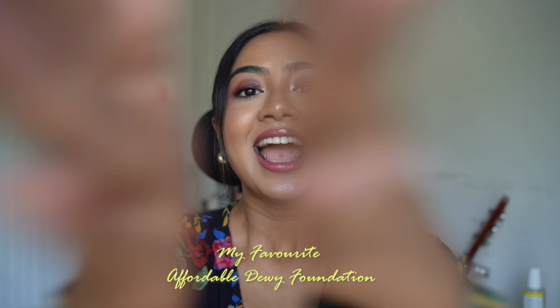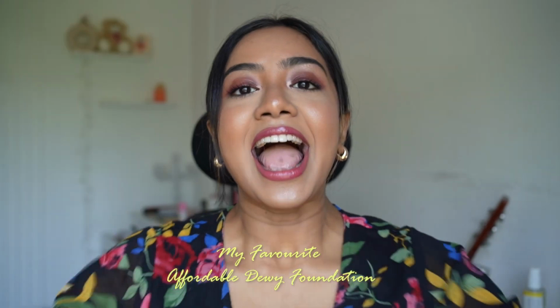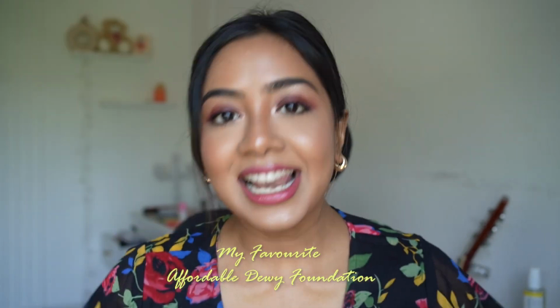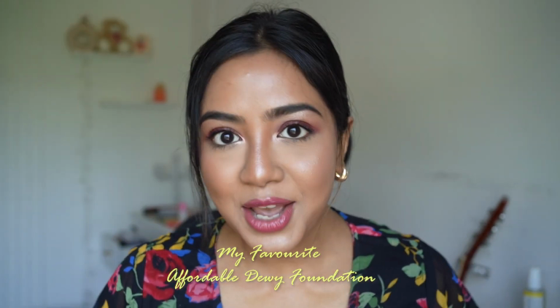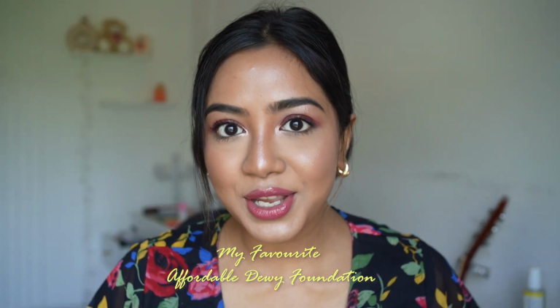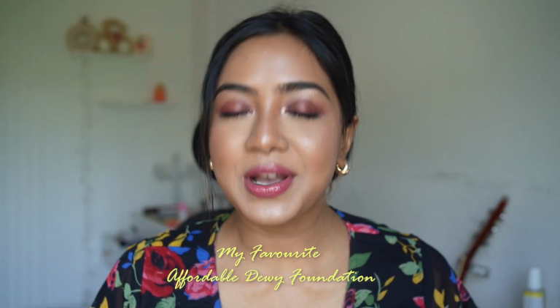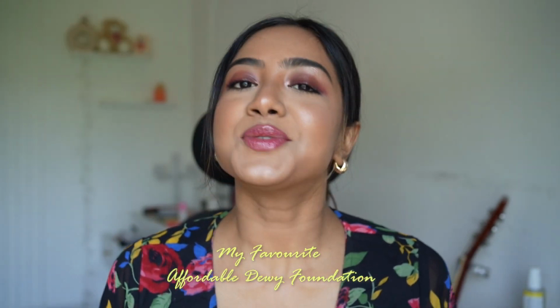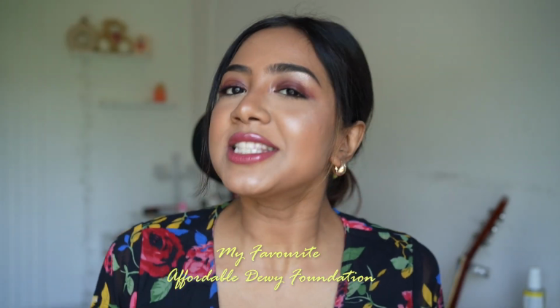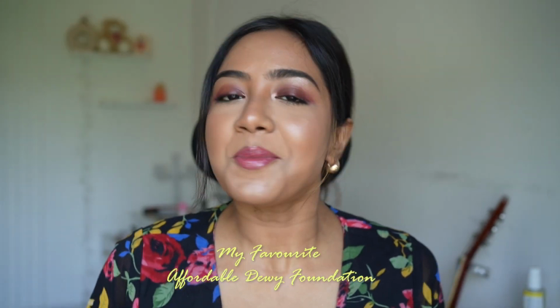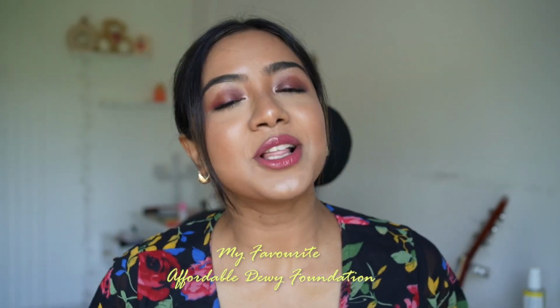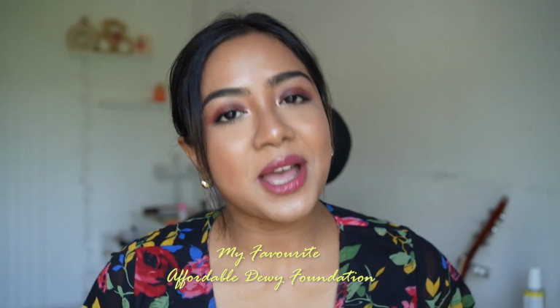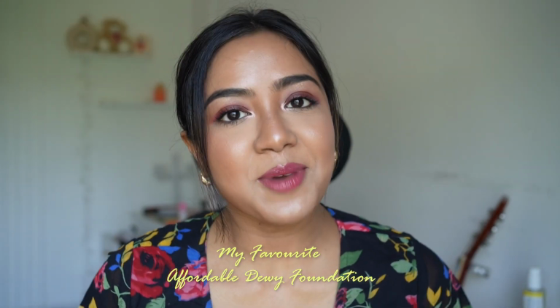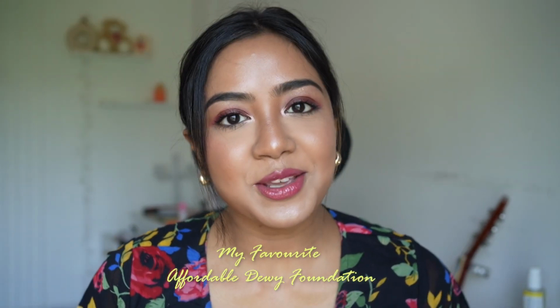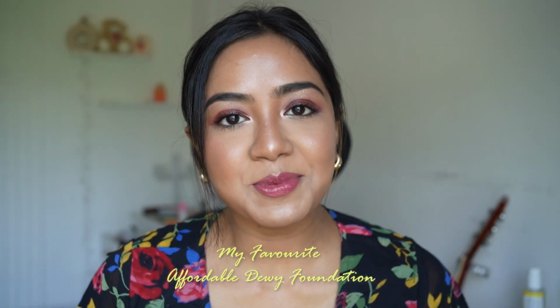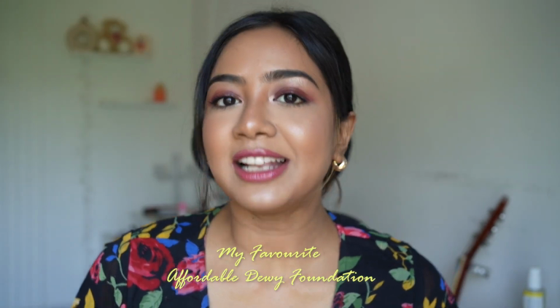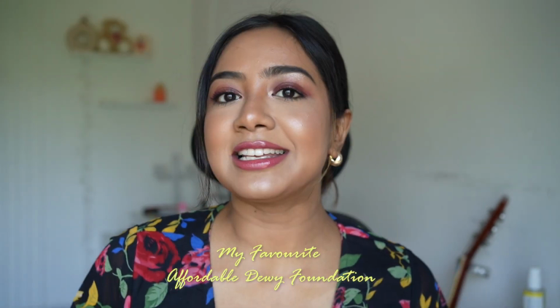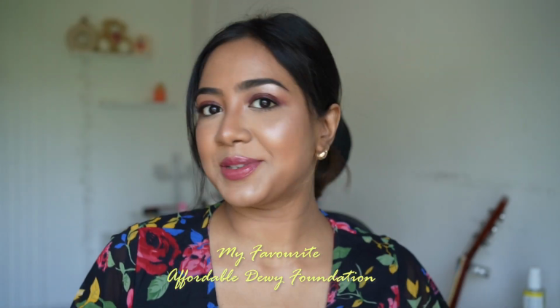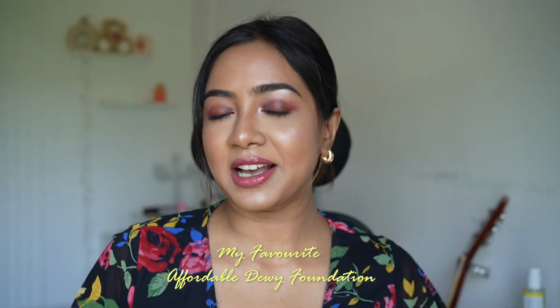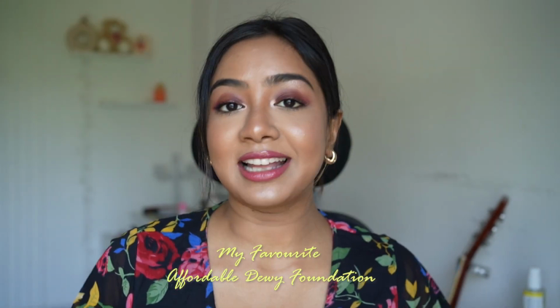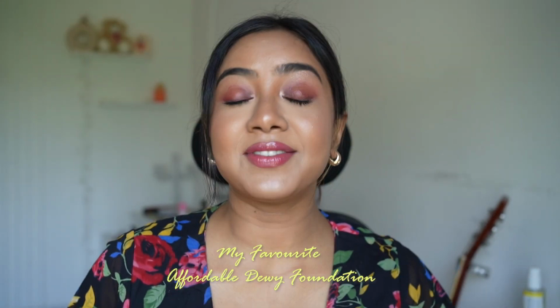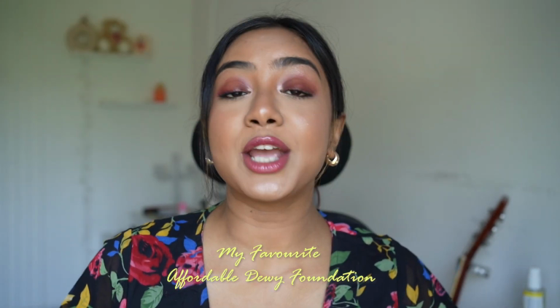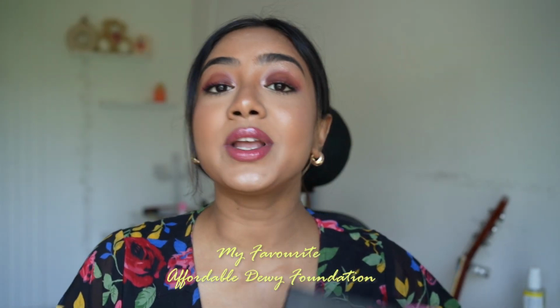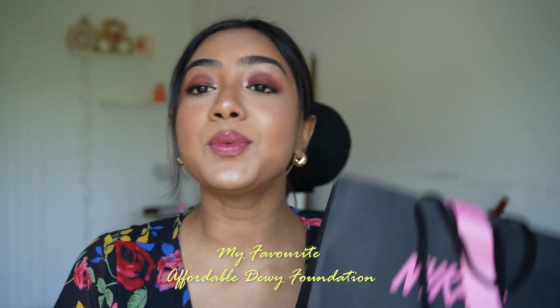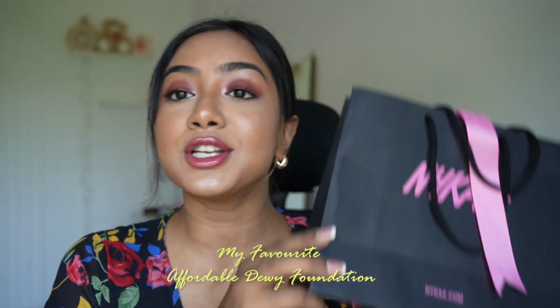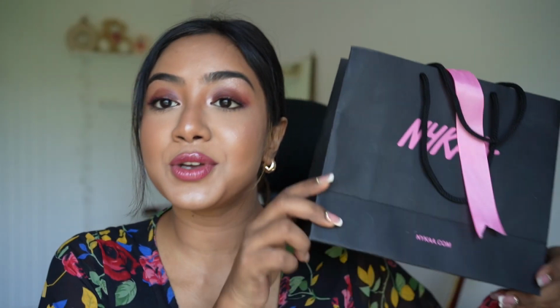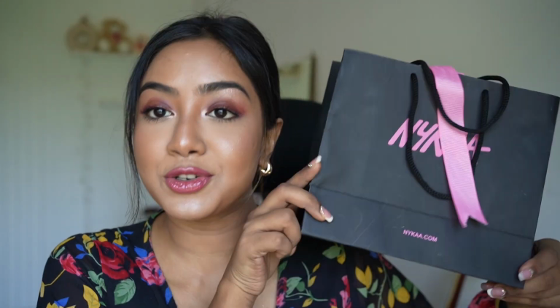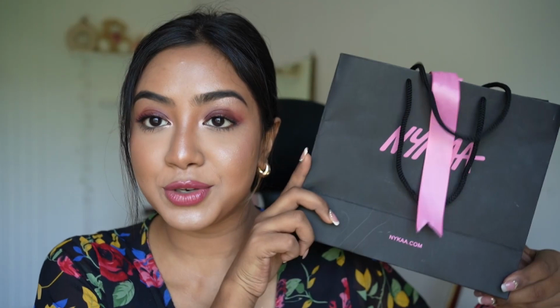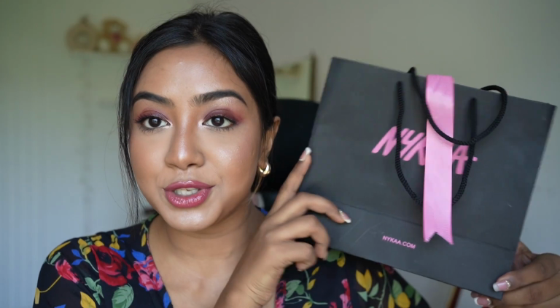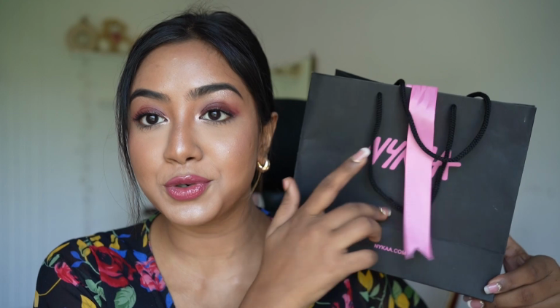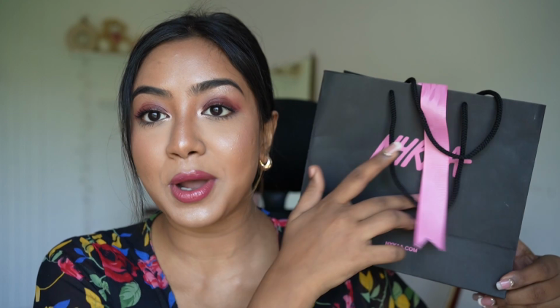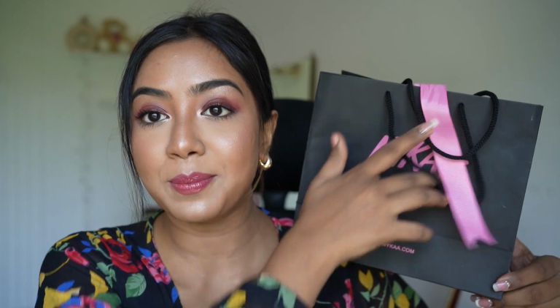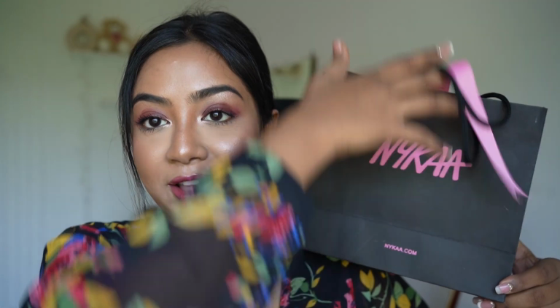Hello there you guys! What's up? Welcome back to my YouTube channel, this is Swagatadev, and I quickly wanted to introduce you to one of my